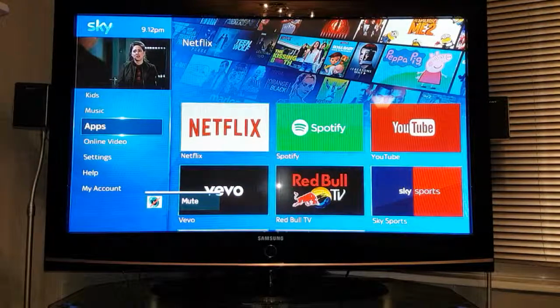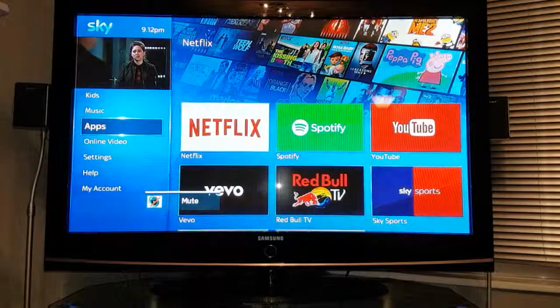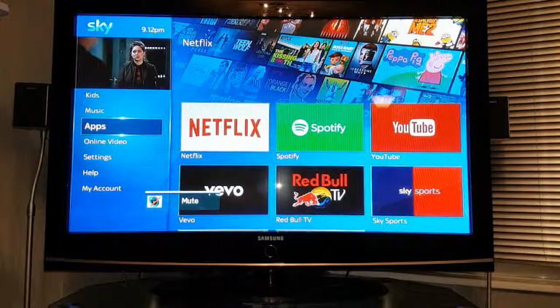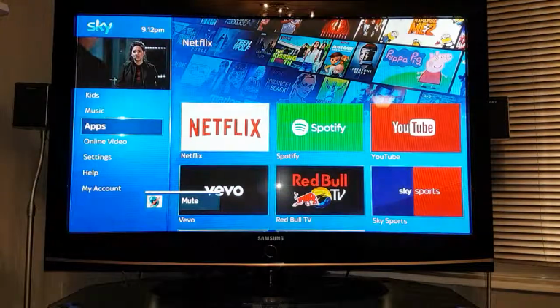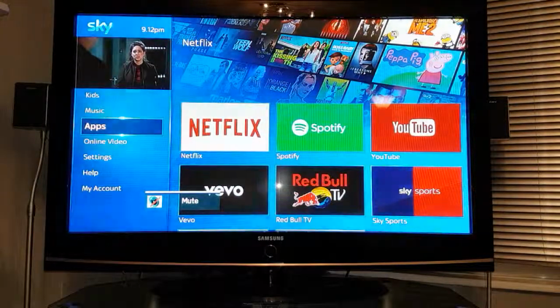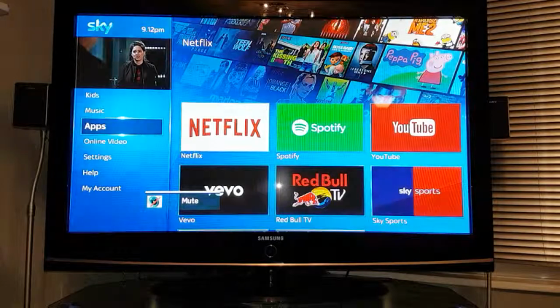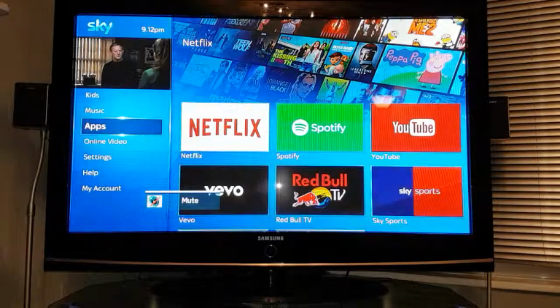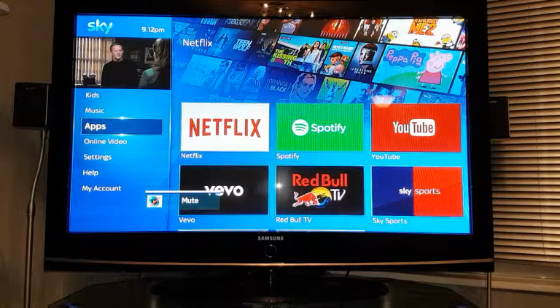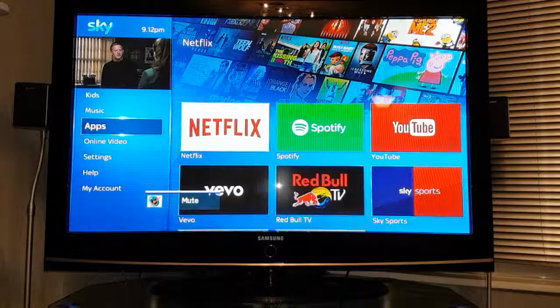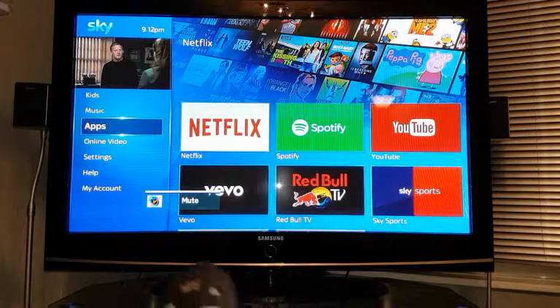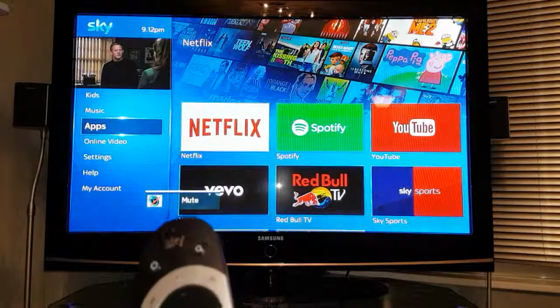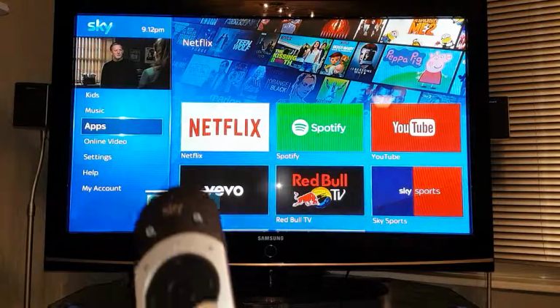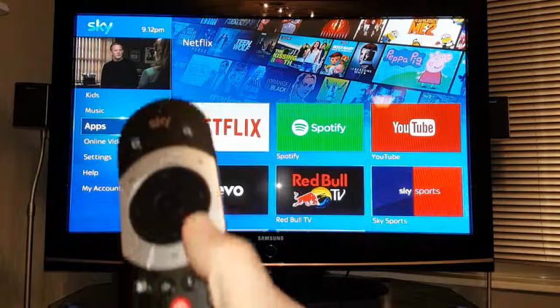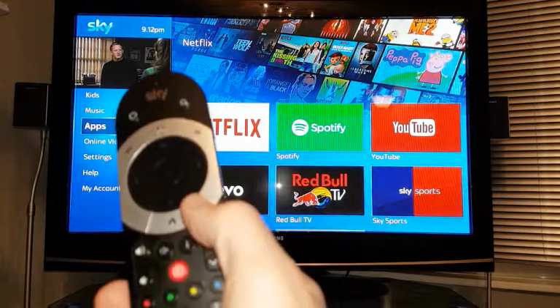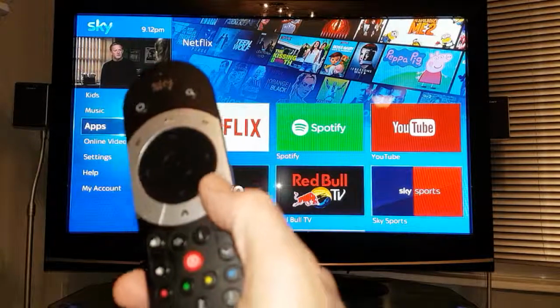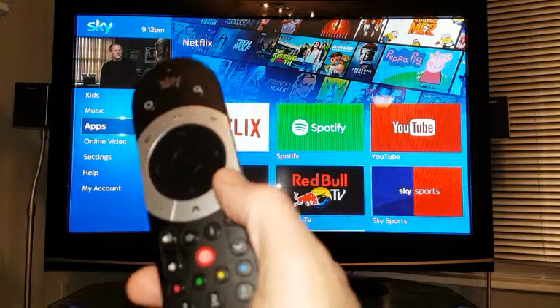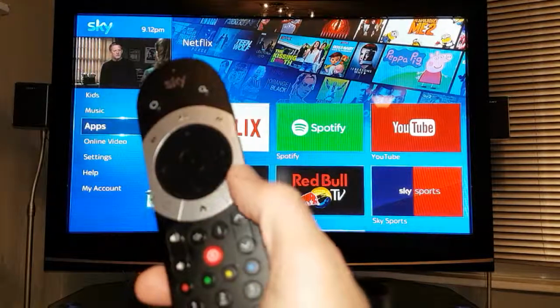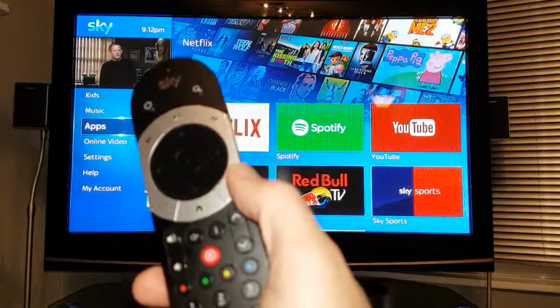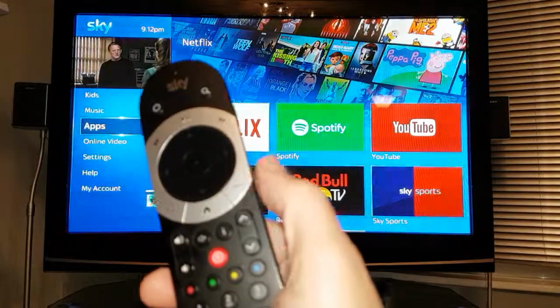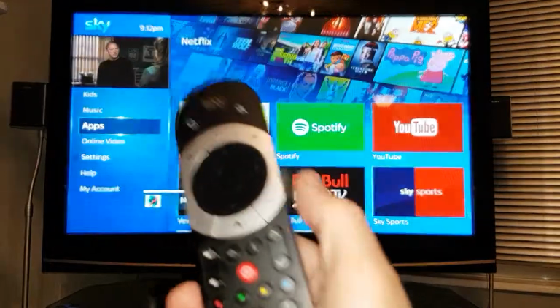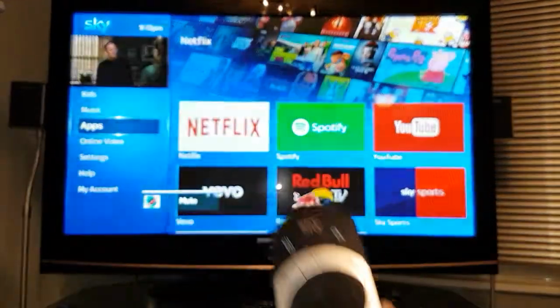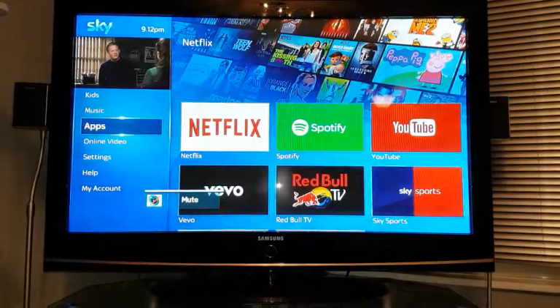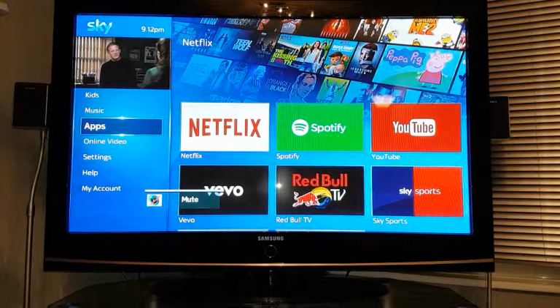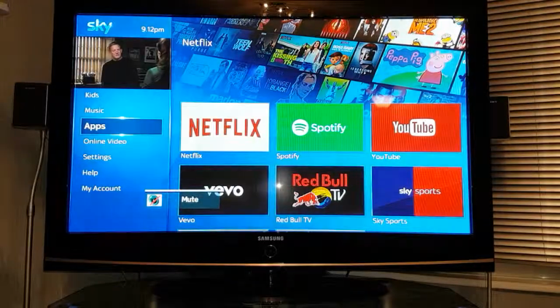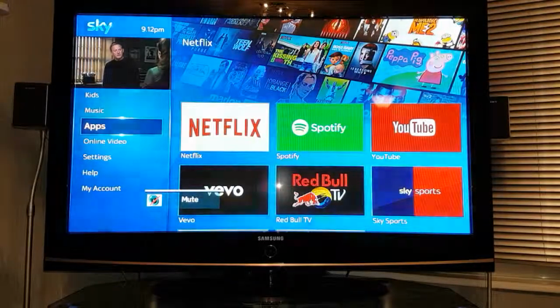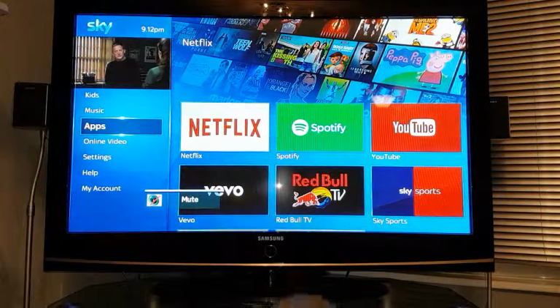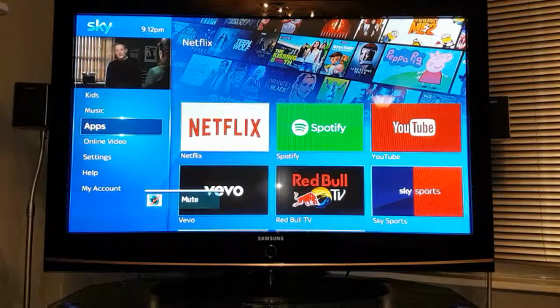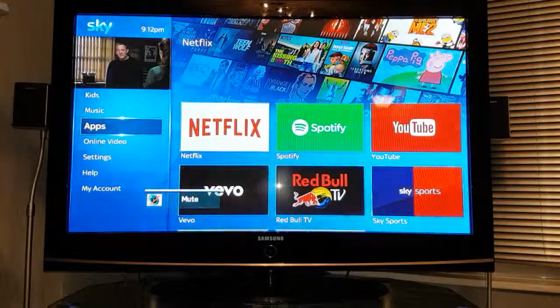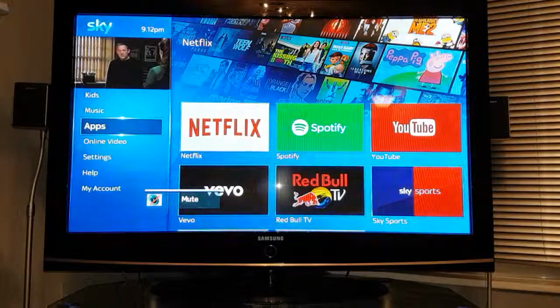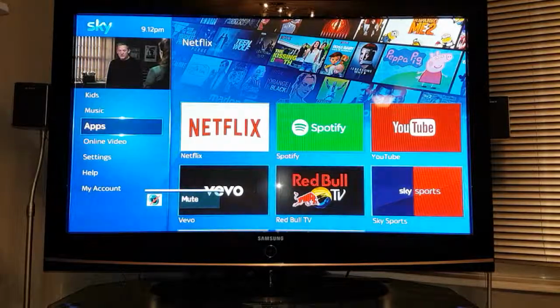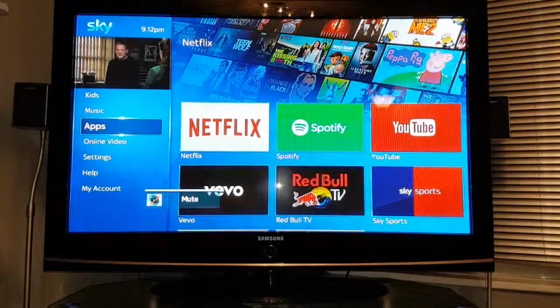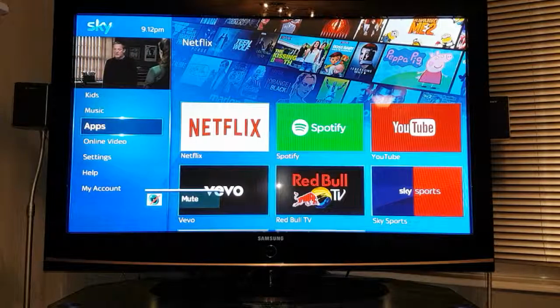So anyway, just thought I'd show you this button on the right hand side and what it does. Thank you very much for watching.